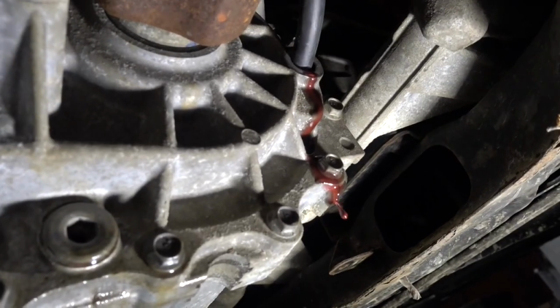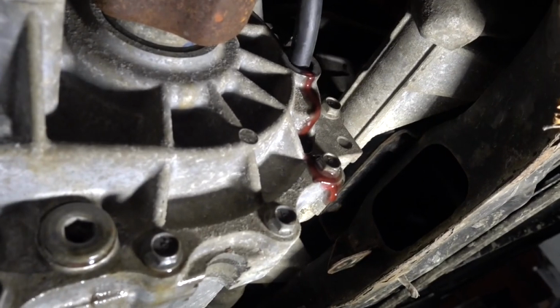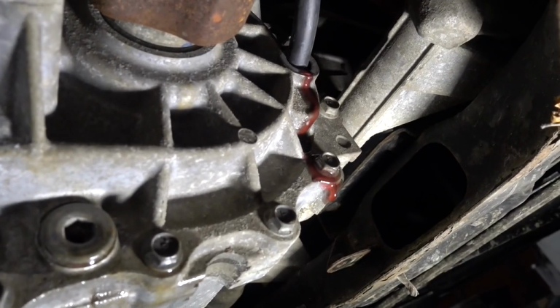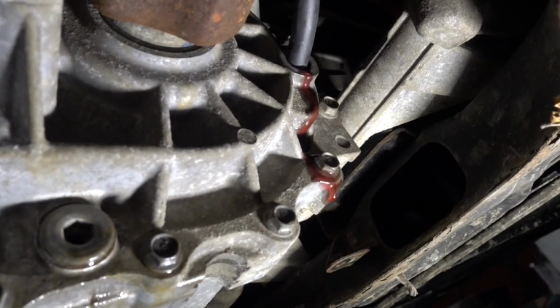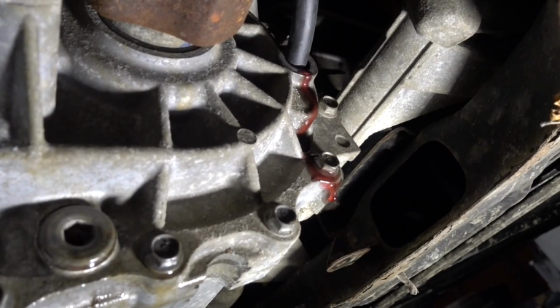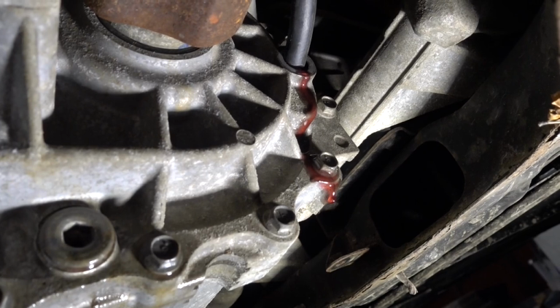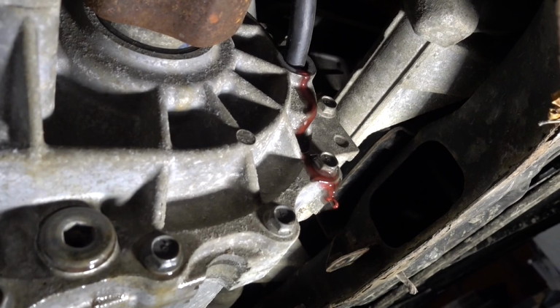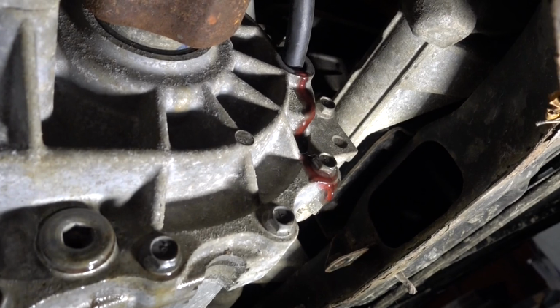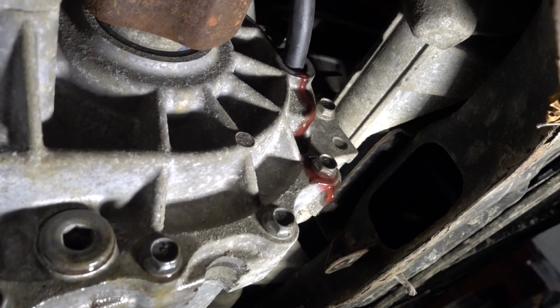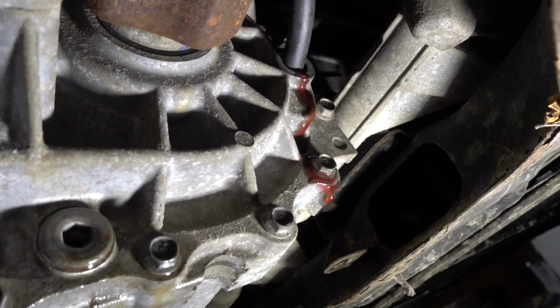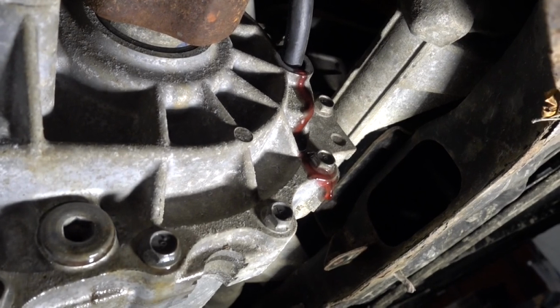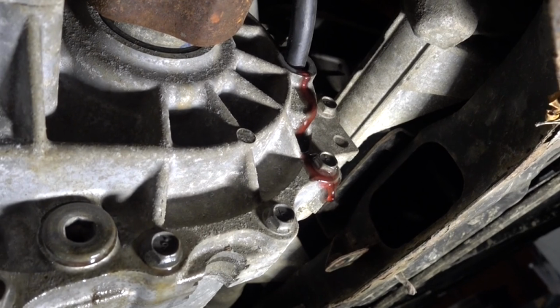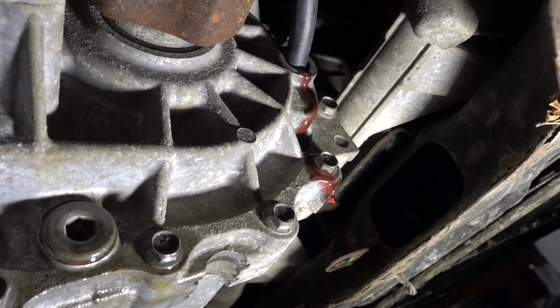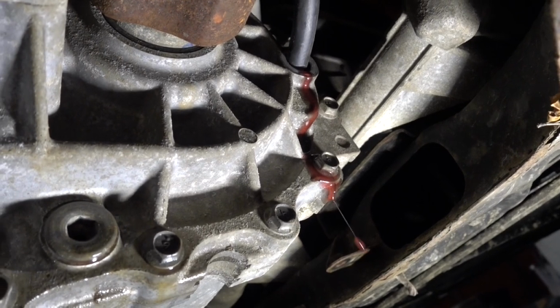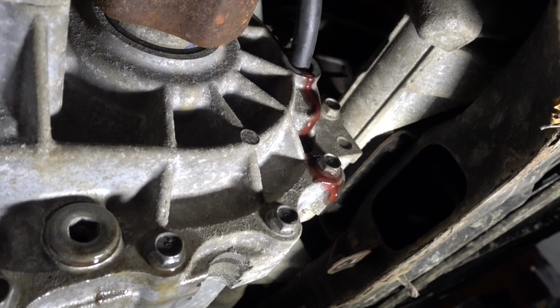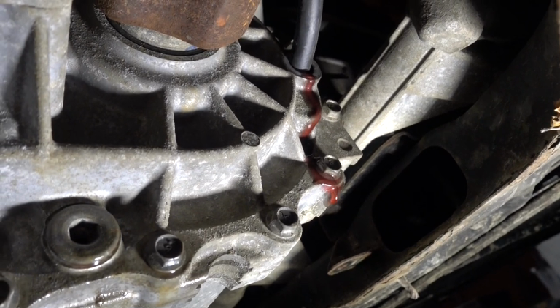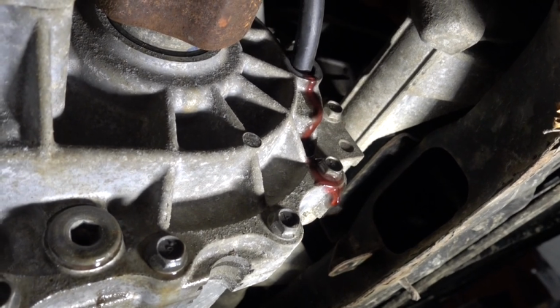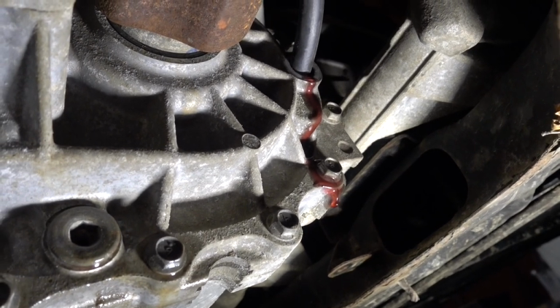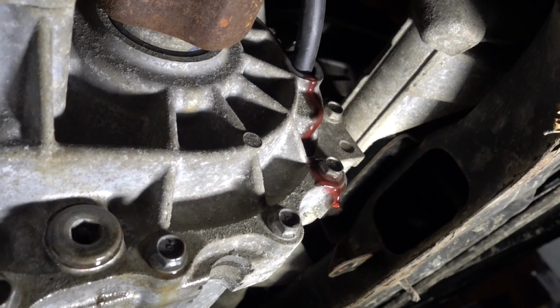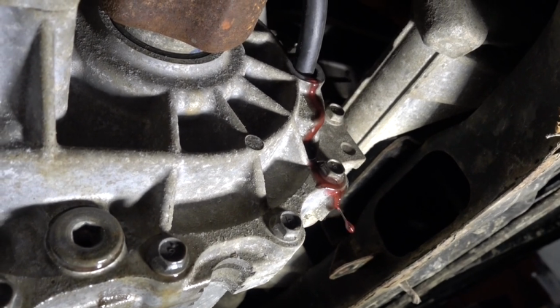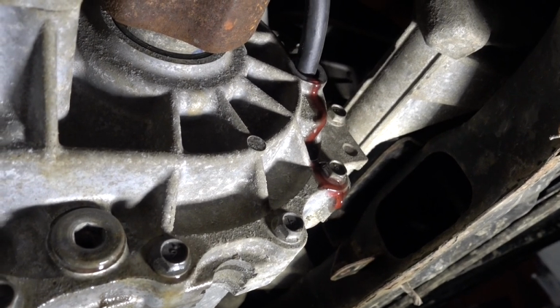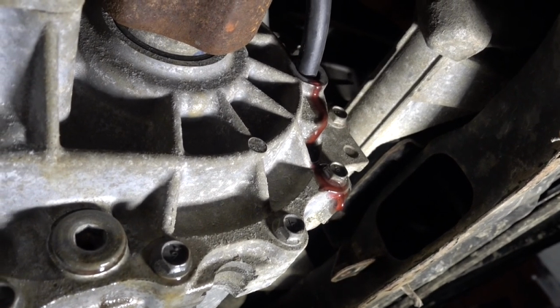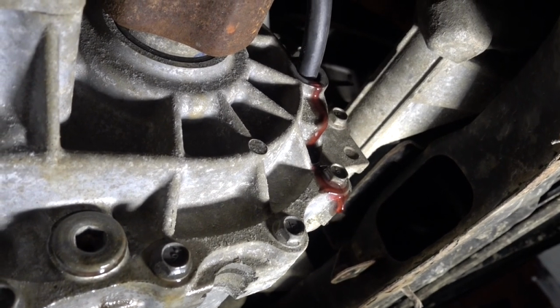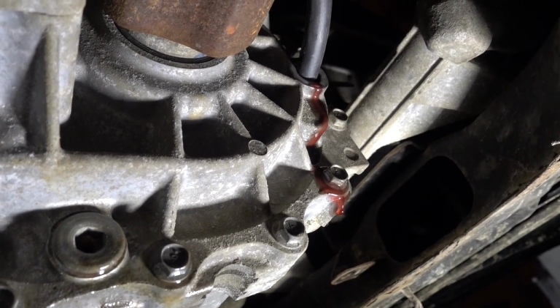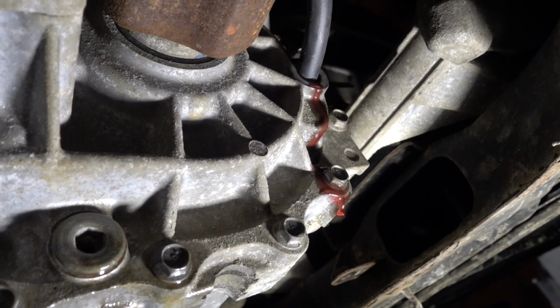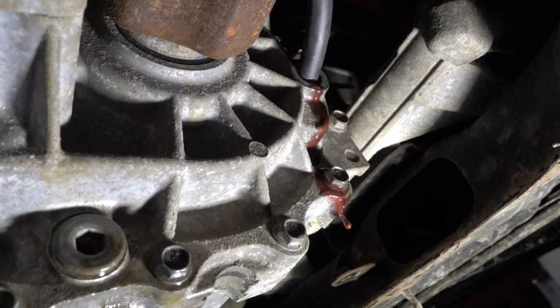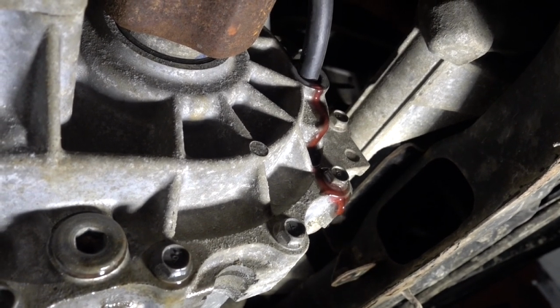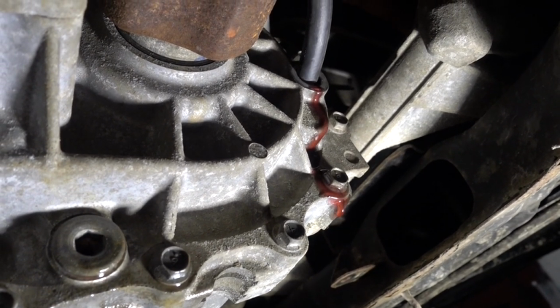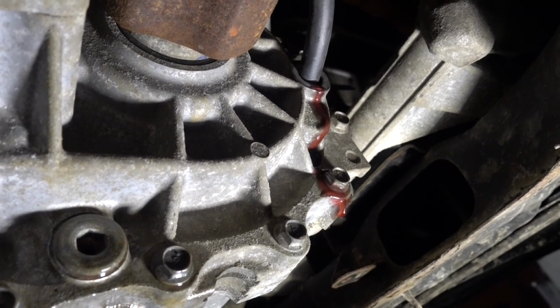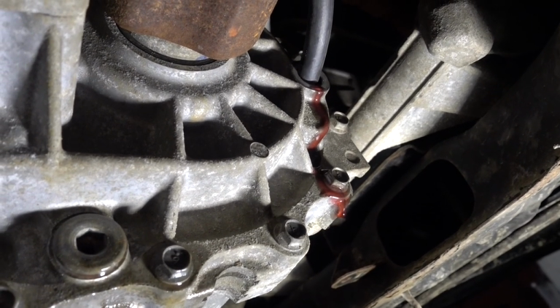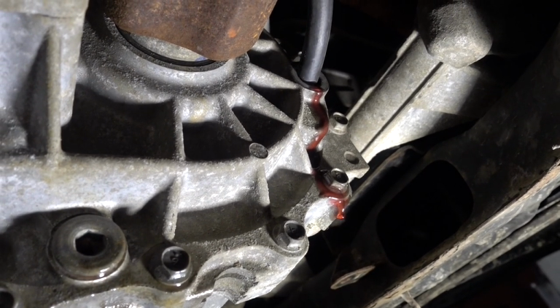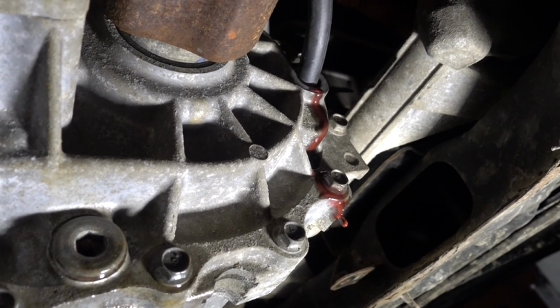When you are done filling, oil will start to leak out of the fill port. This way you know that it's completely filled.